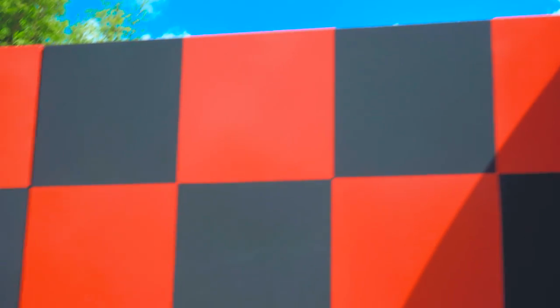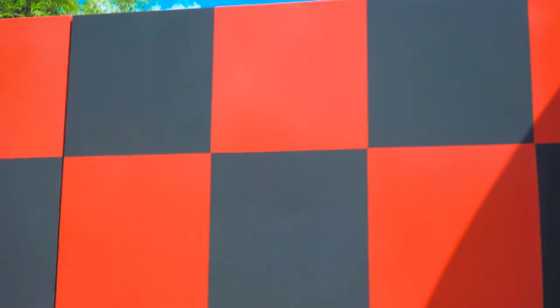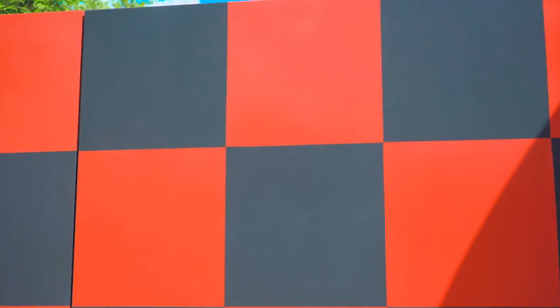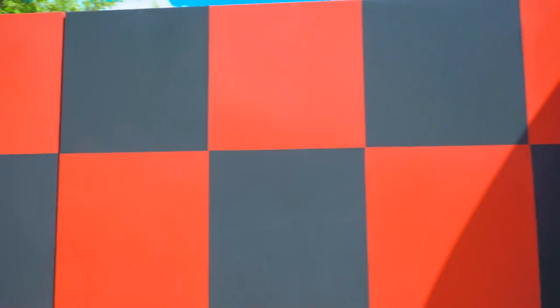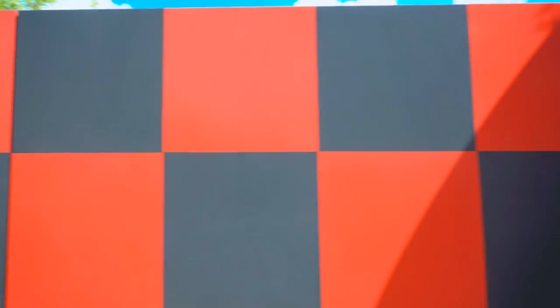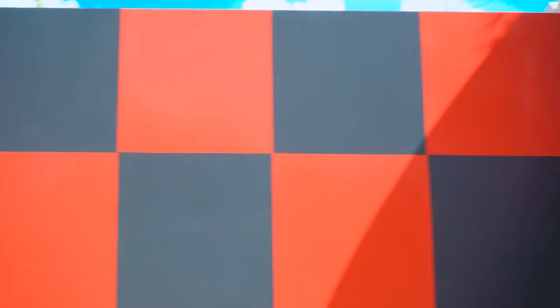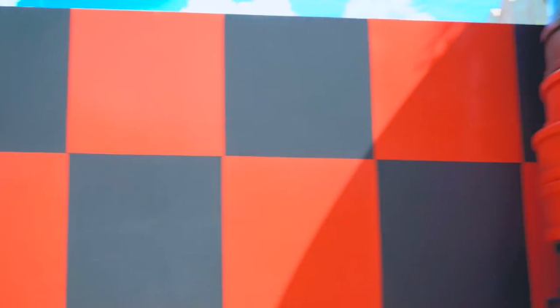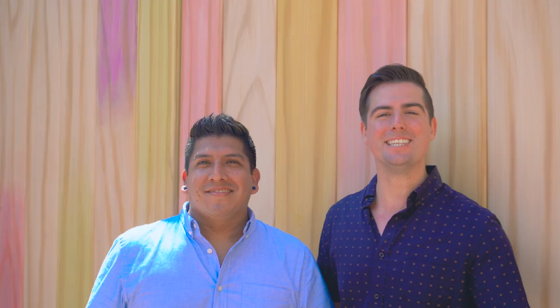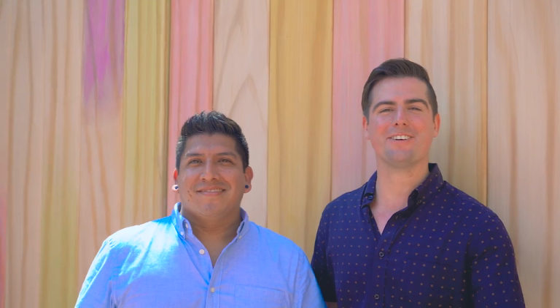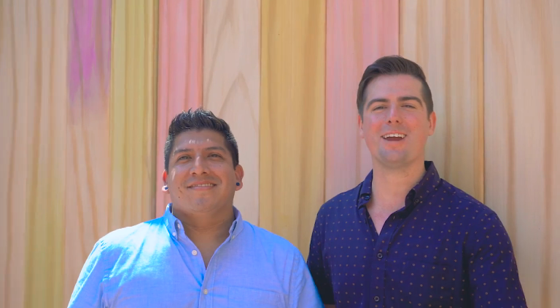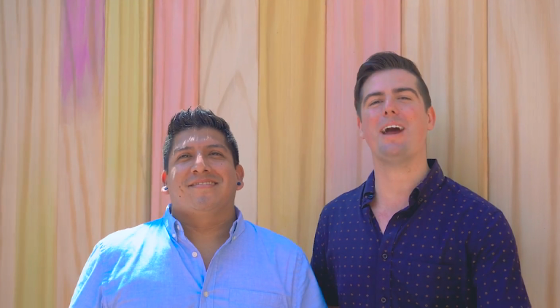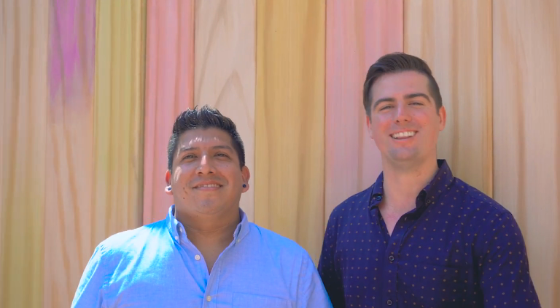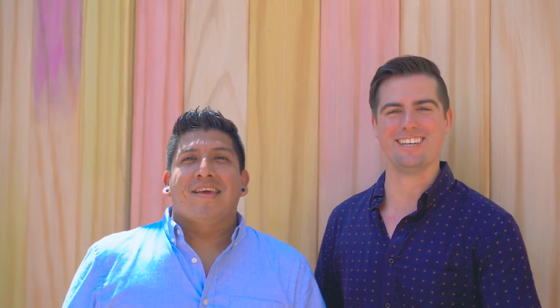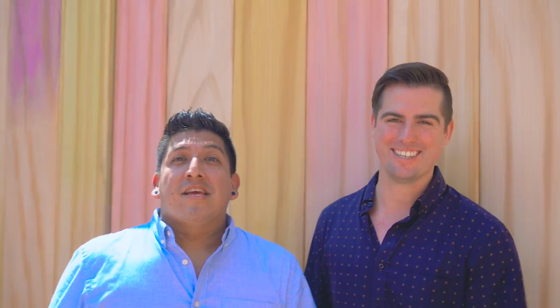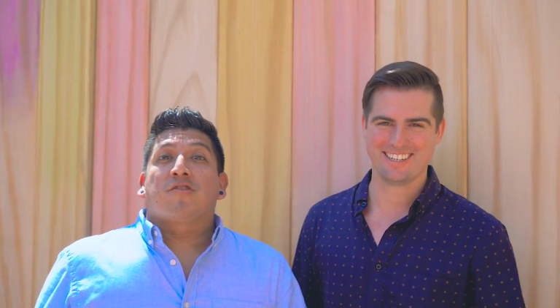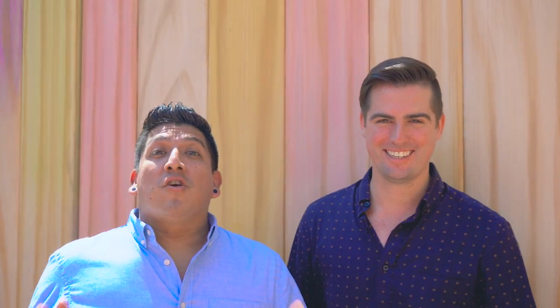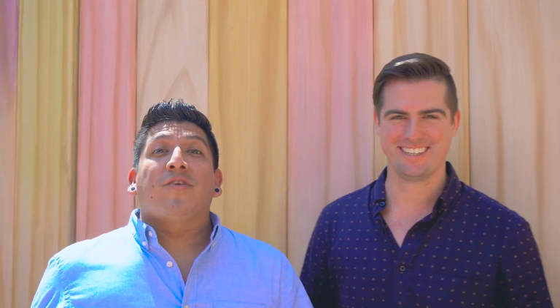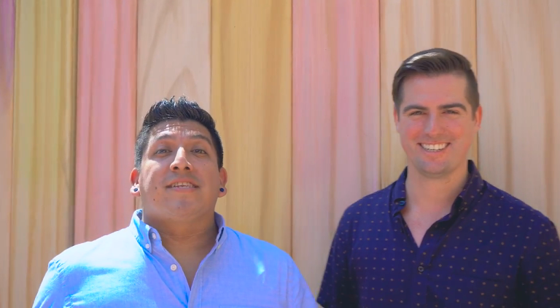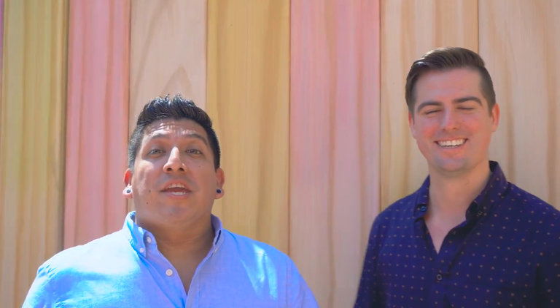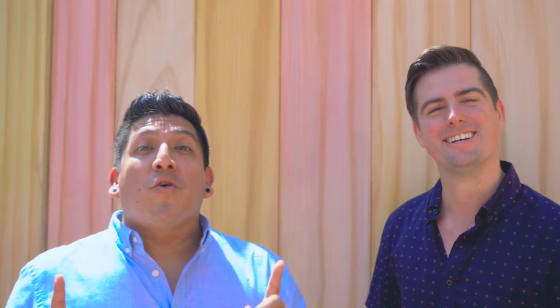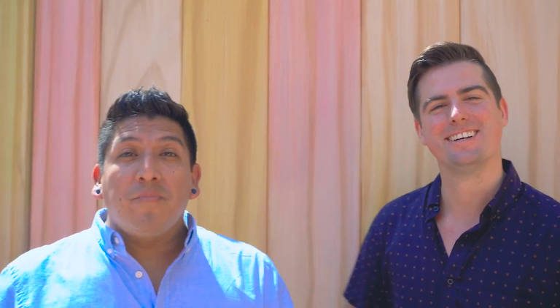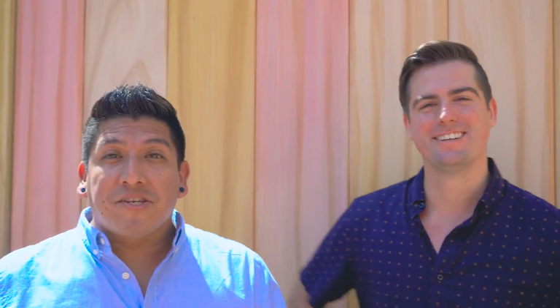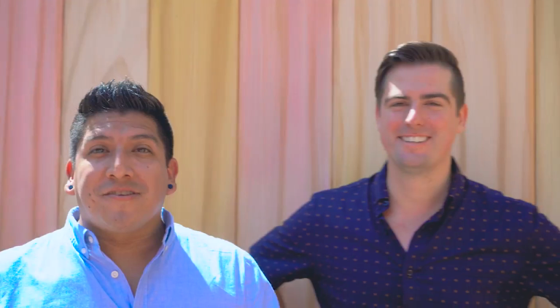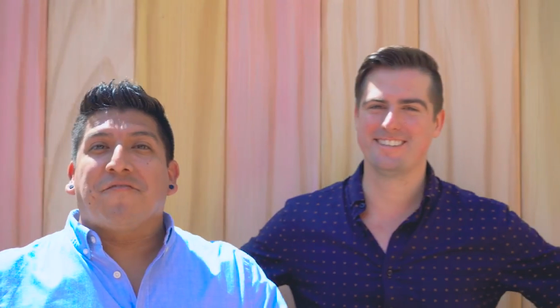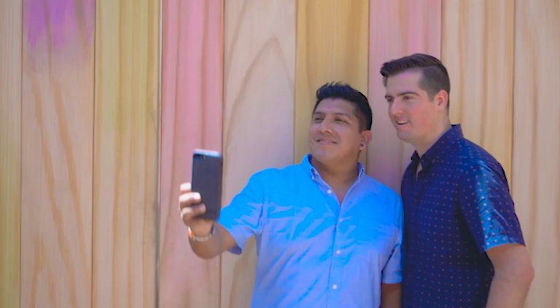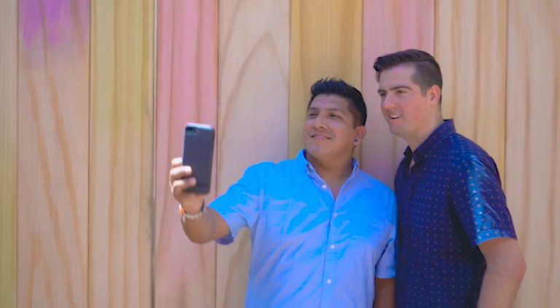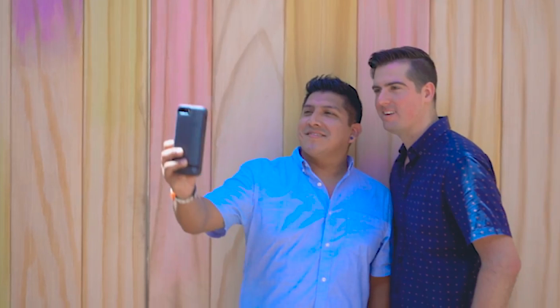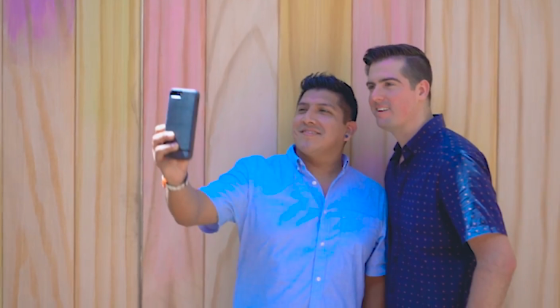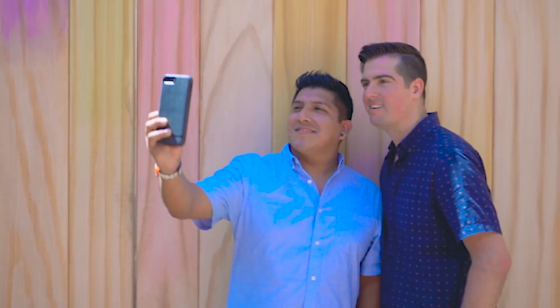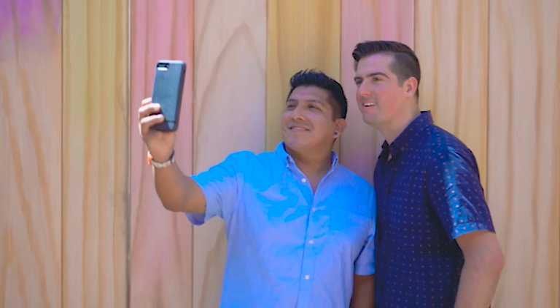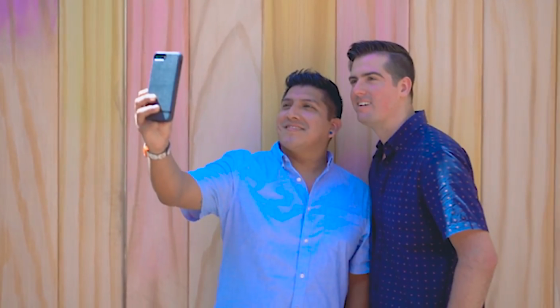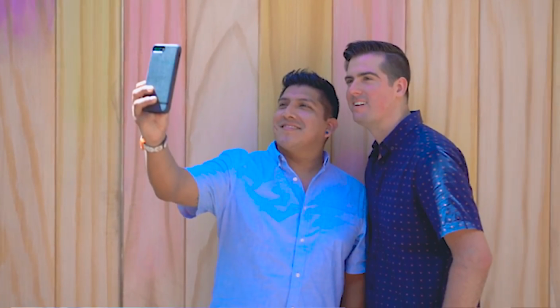Welcome to Toy Story Land's Instagram alley, so don't forget to get your pictures in front of these famous walls.